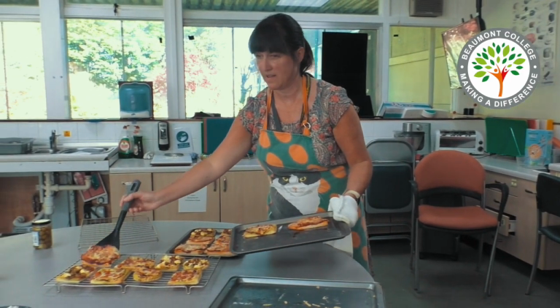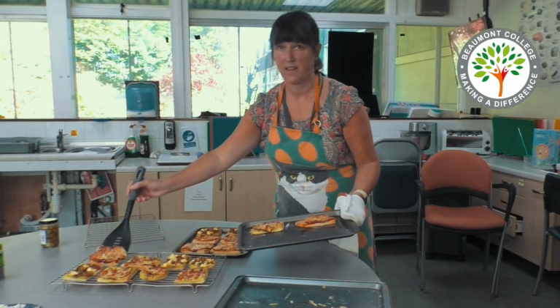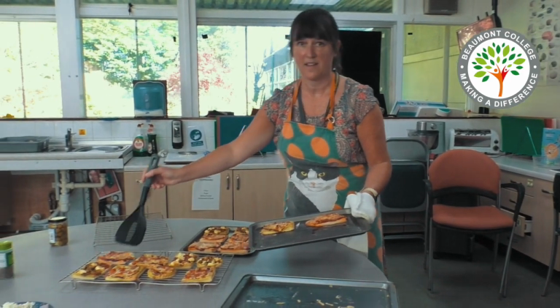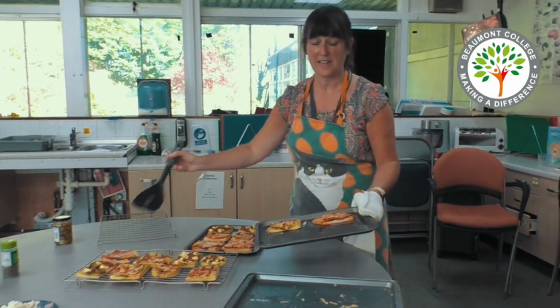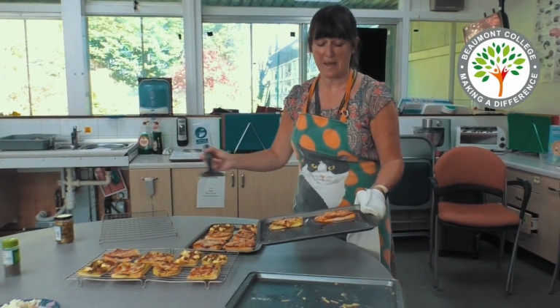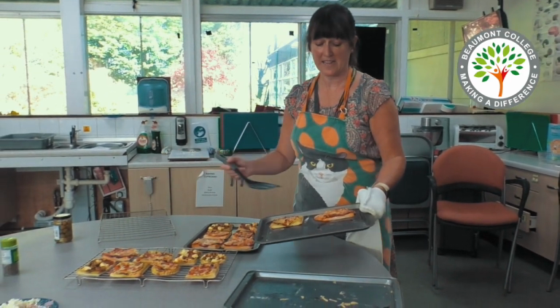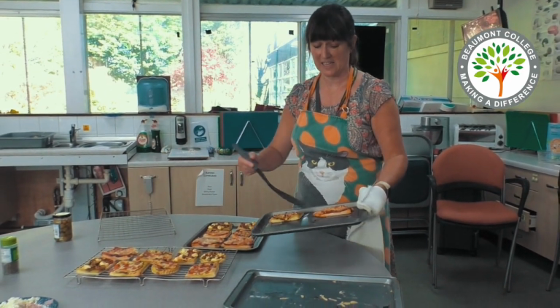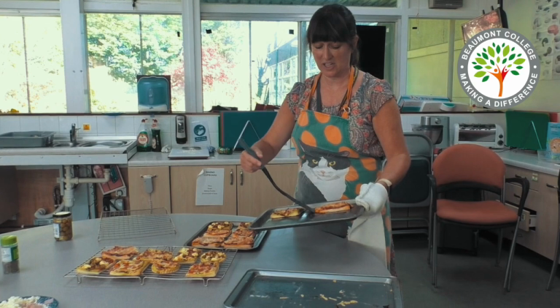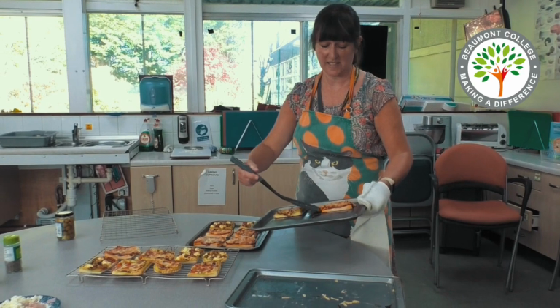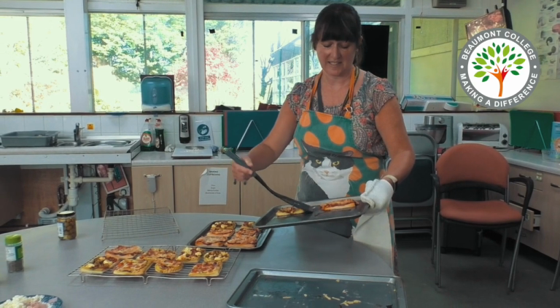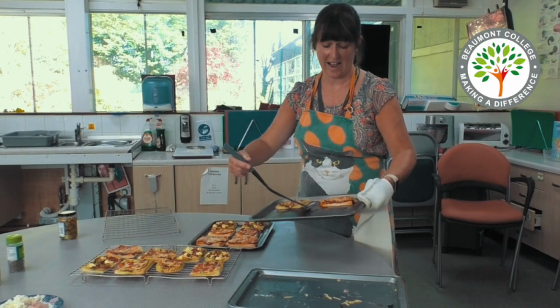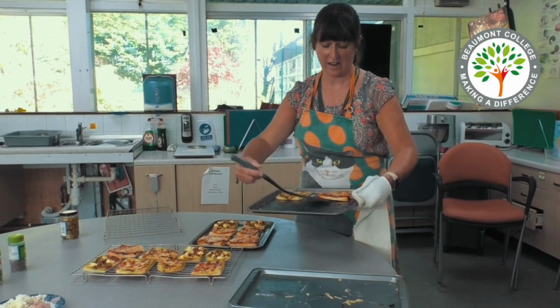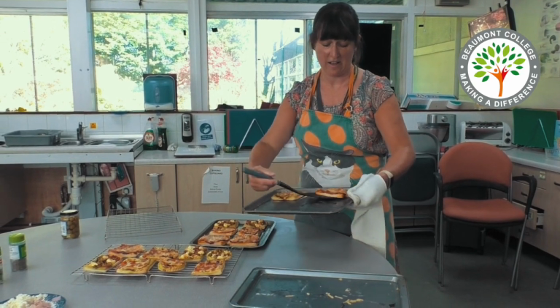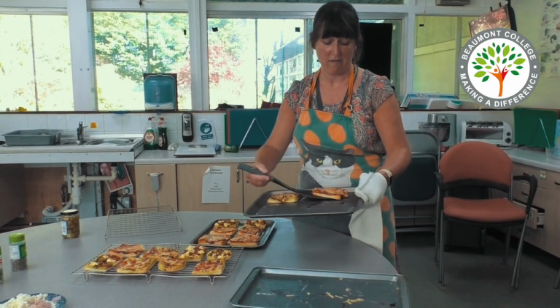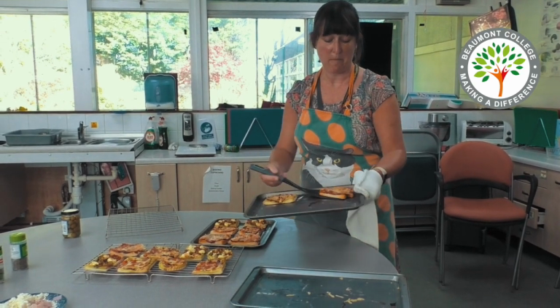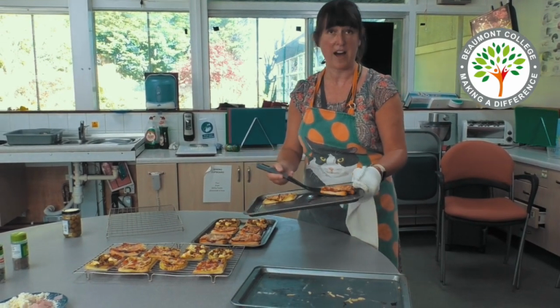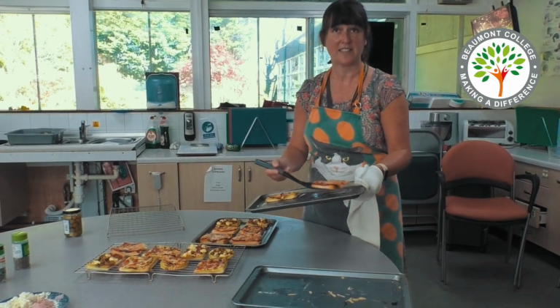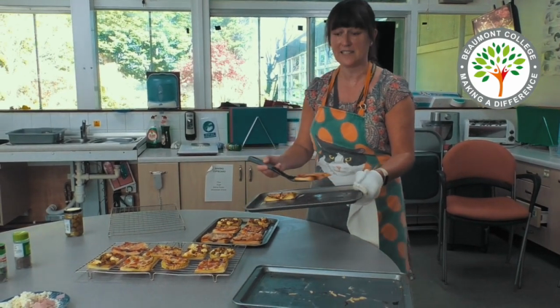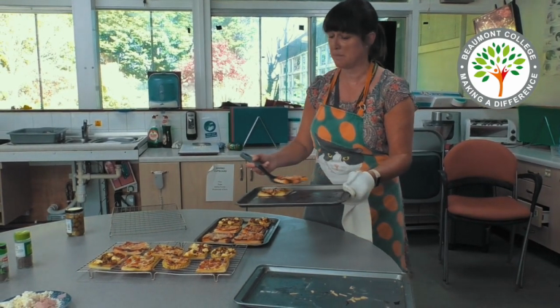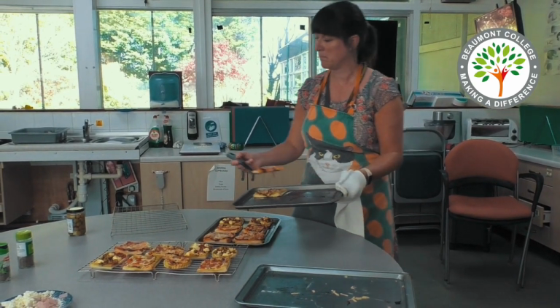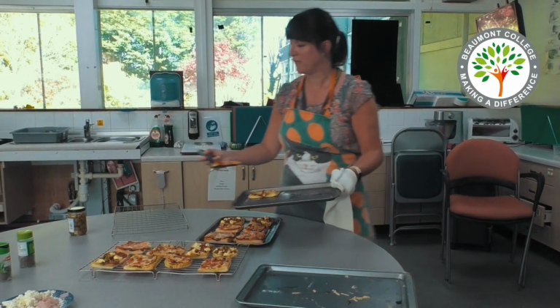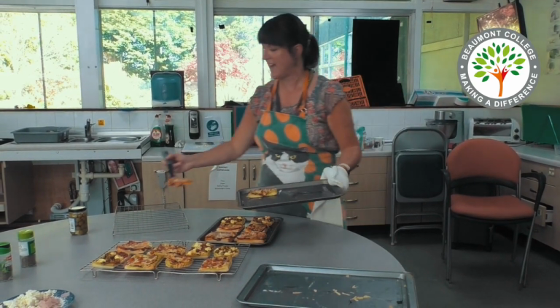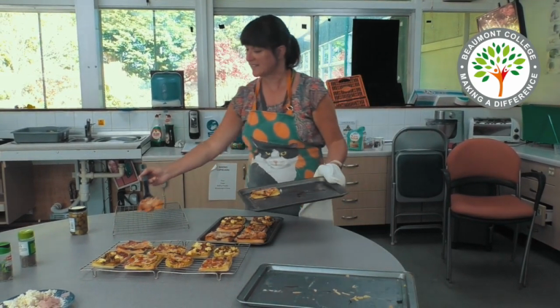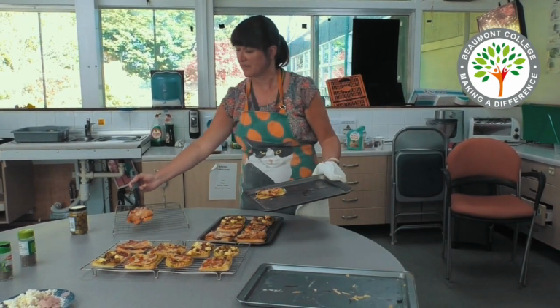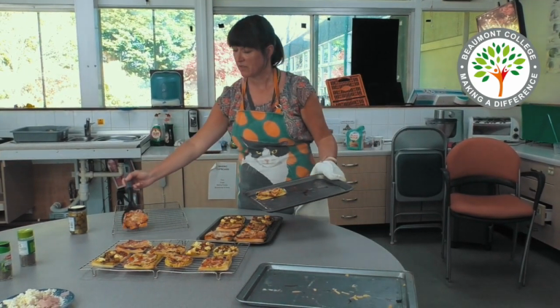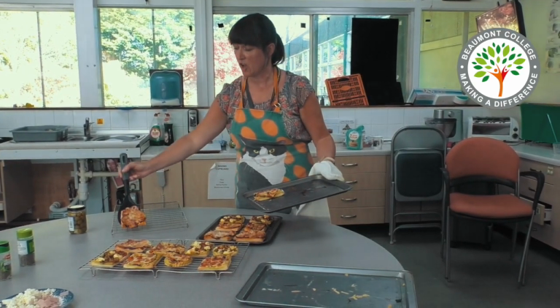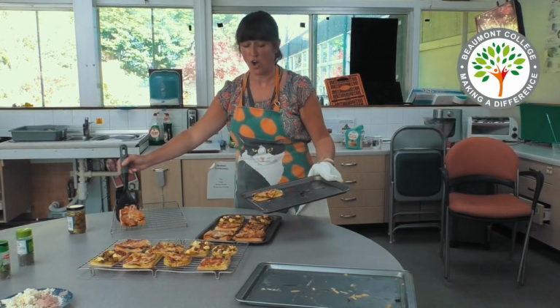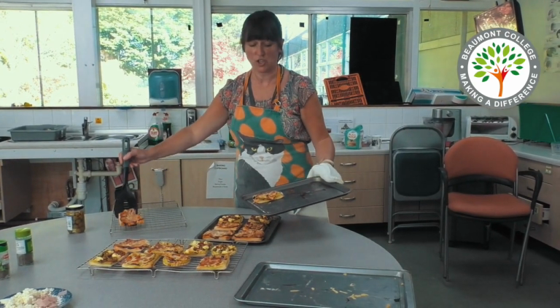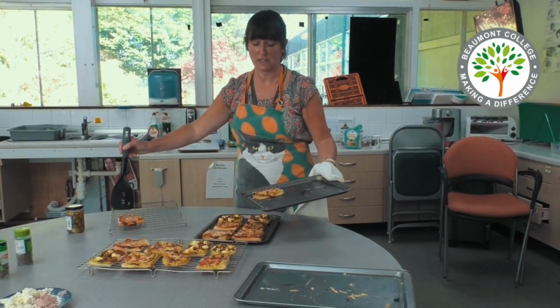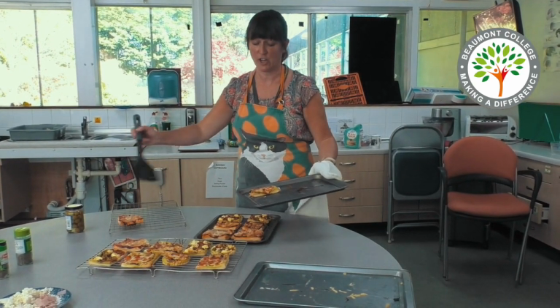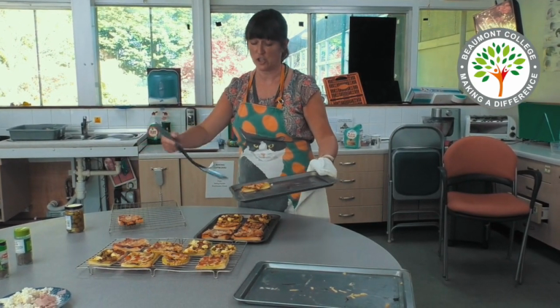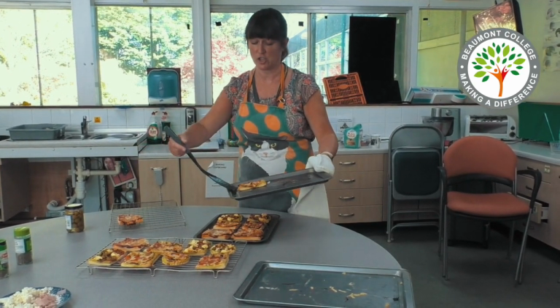These make for delicious snacks for parties, buffets, or just for lunch.